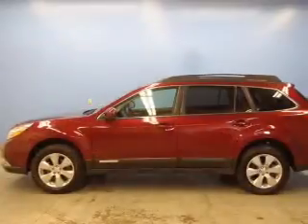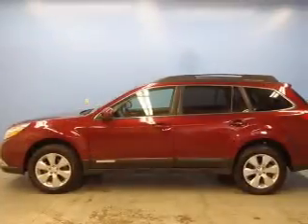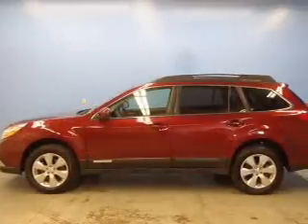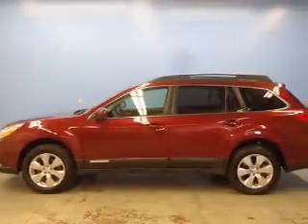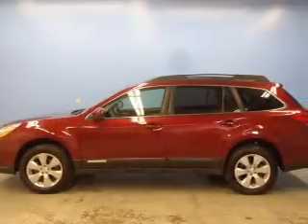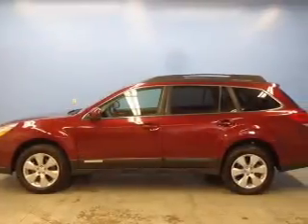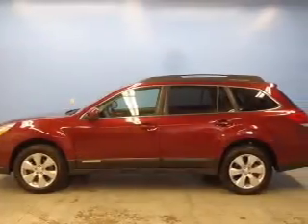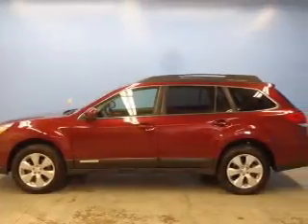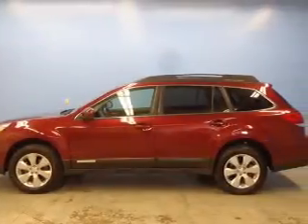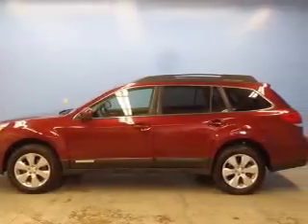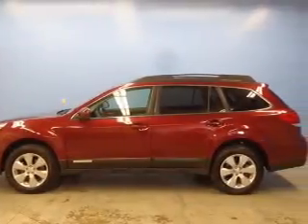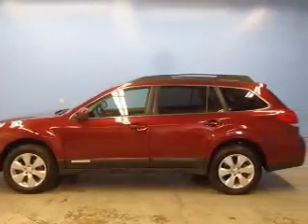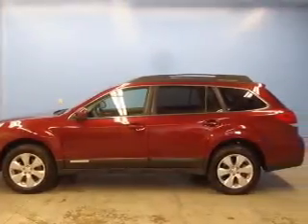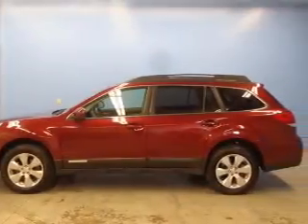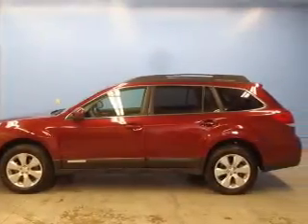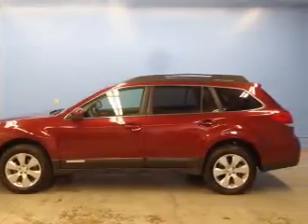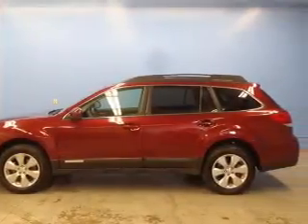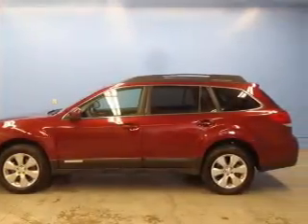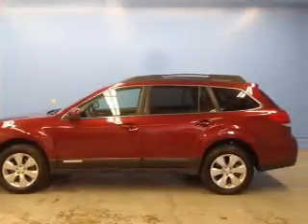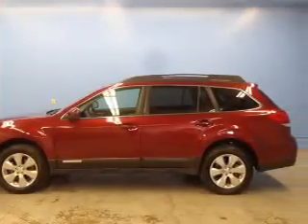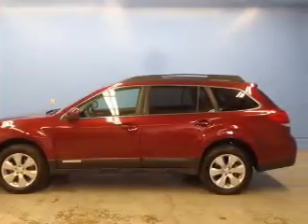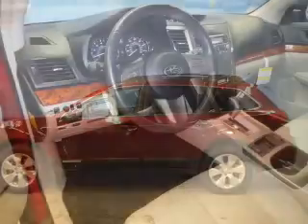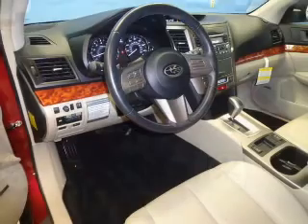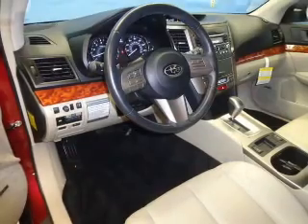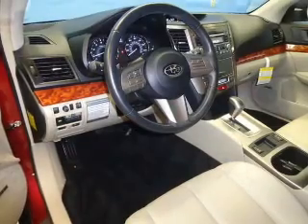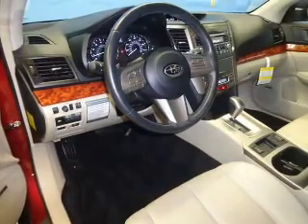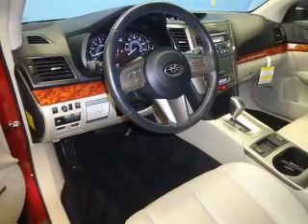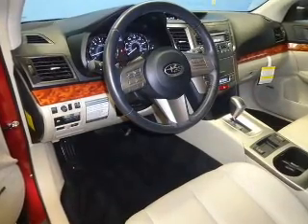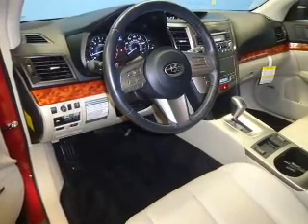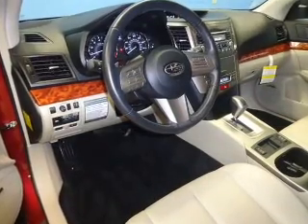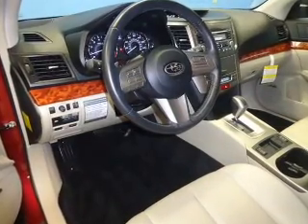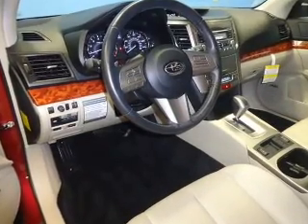Let the outside in with a power sunroof. Our website offers more information on all of our vehicles. Call us today to start test driving.